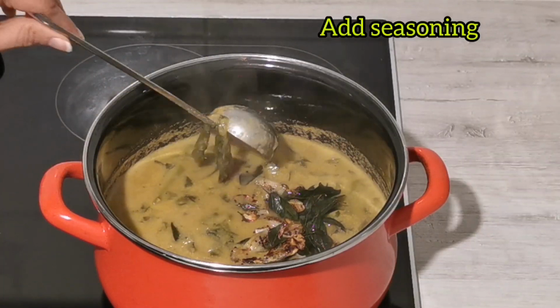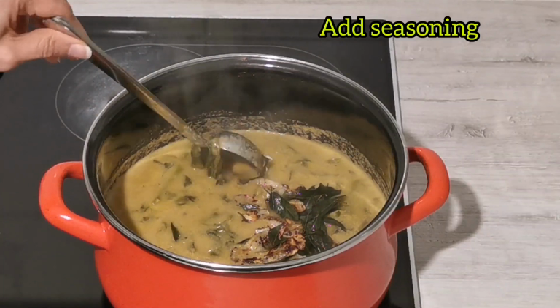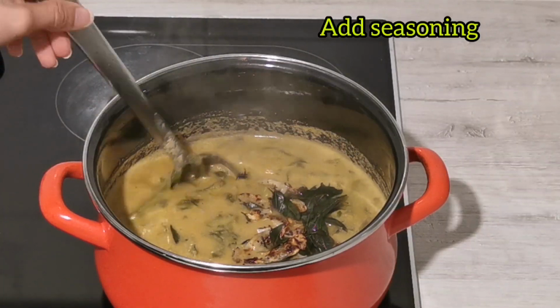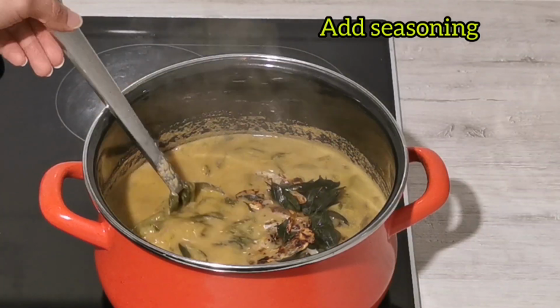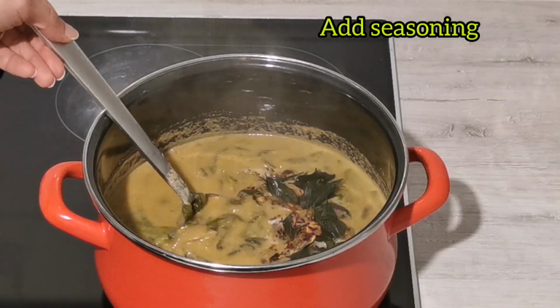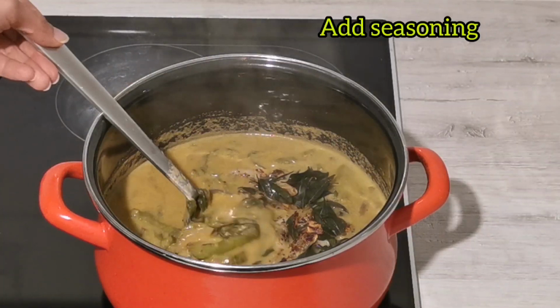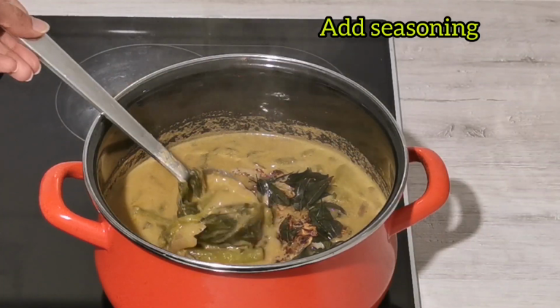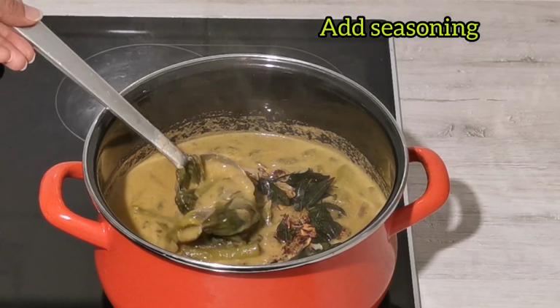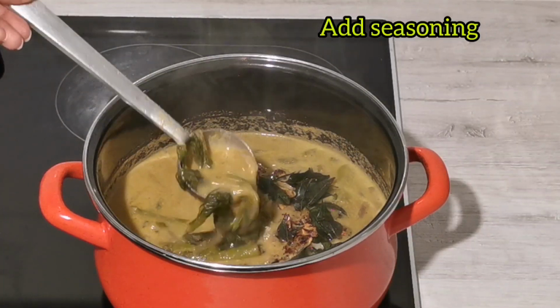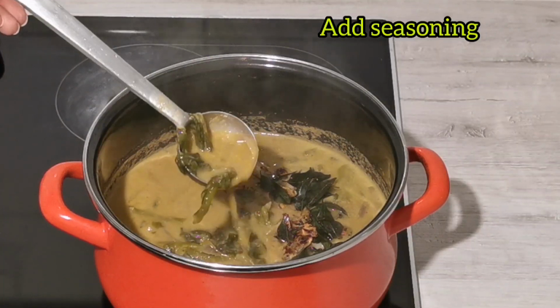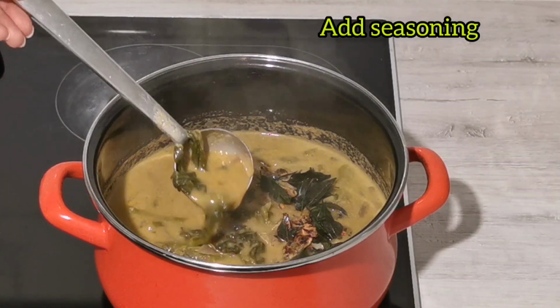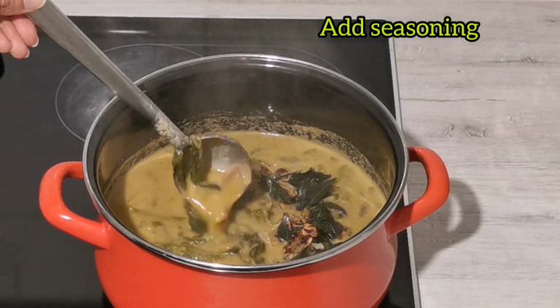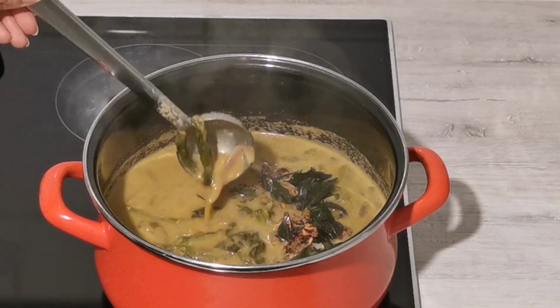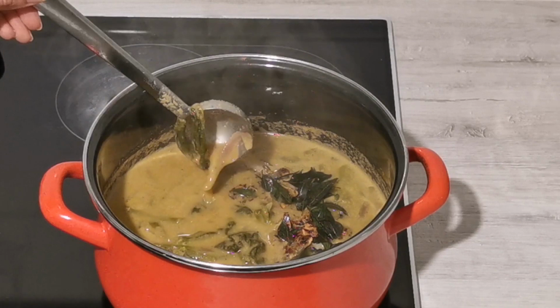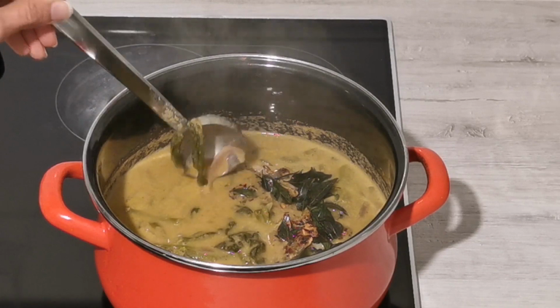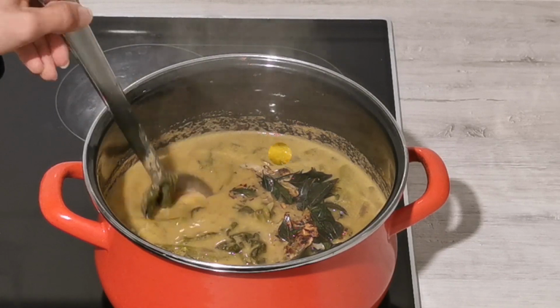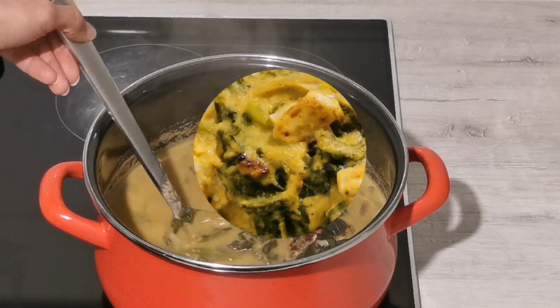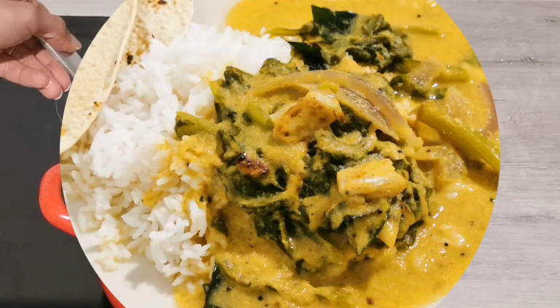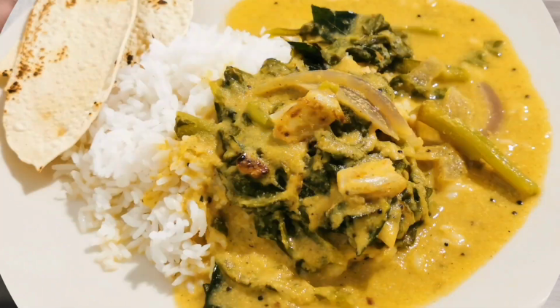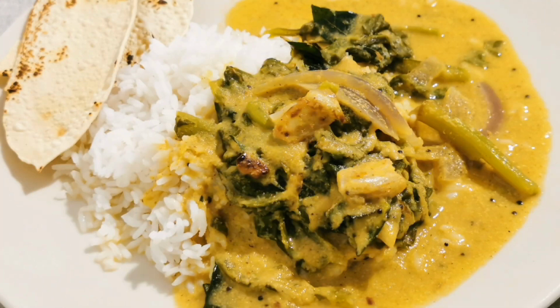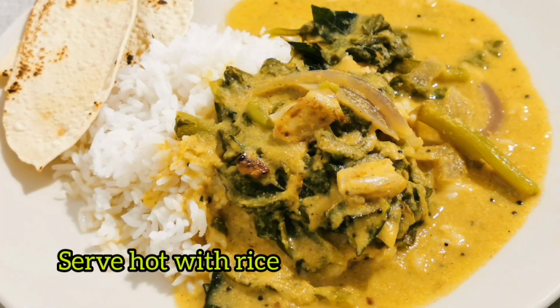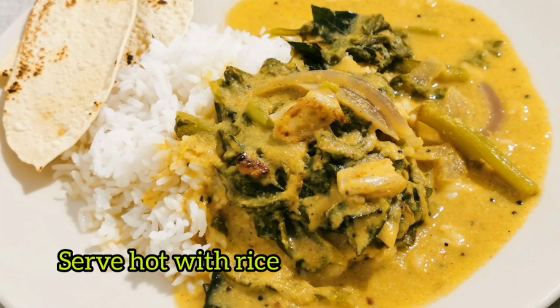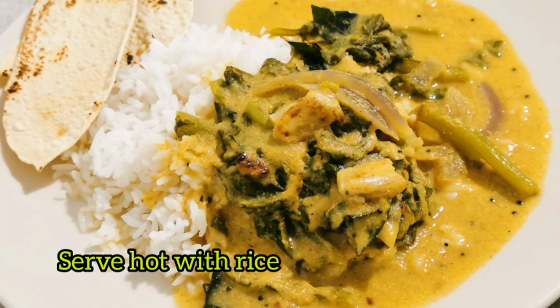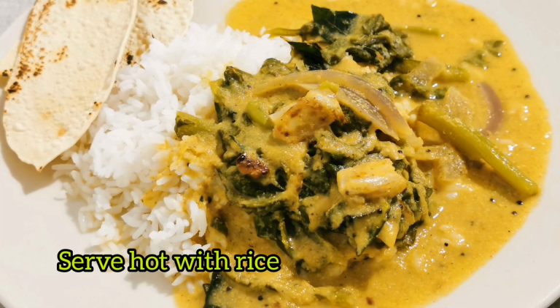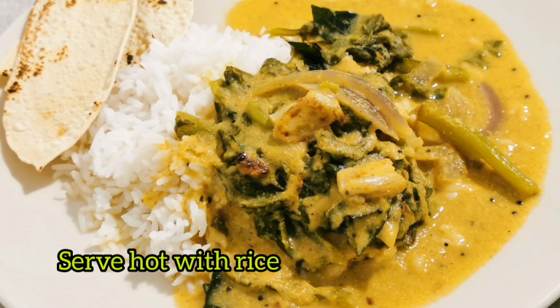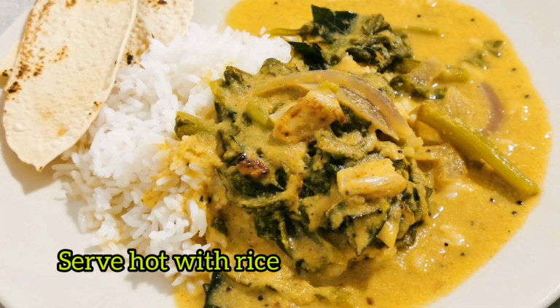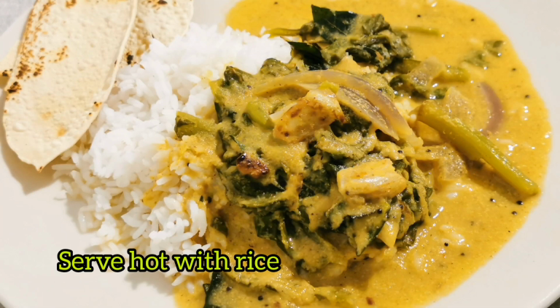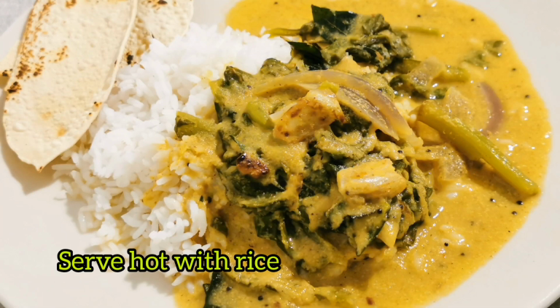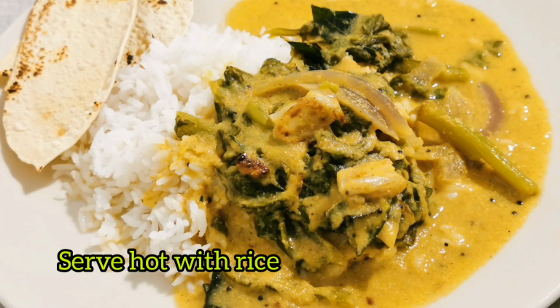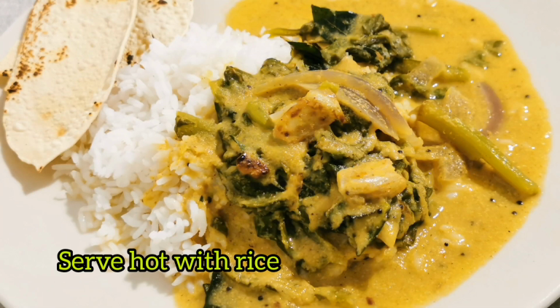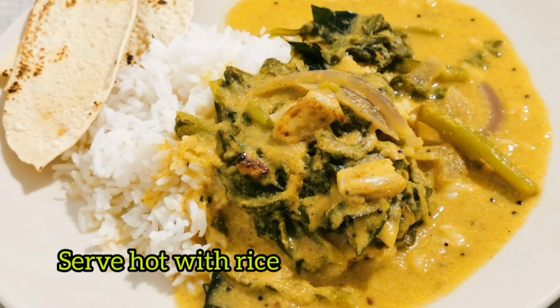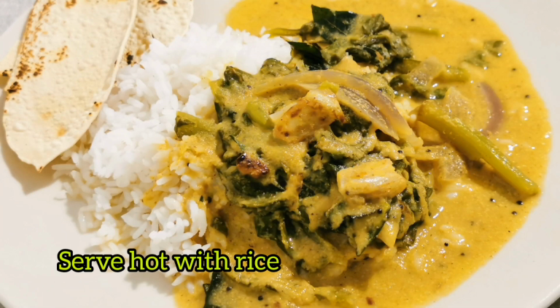We can now serve the Basale Kodil with rice or as a side sauce.